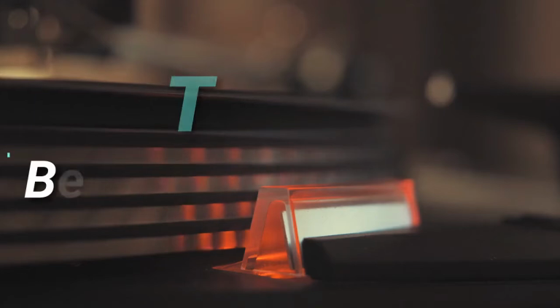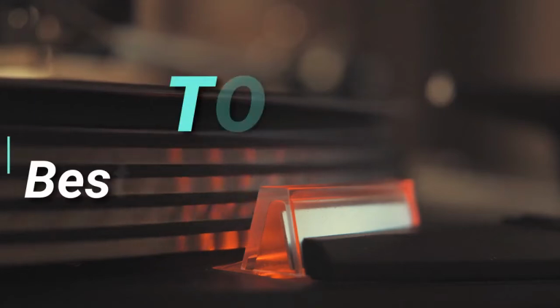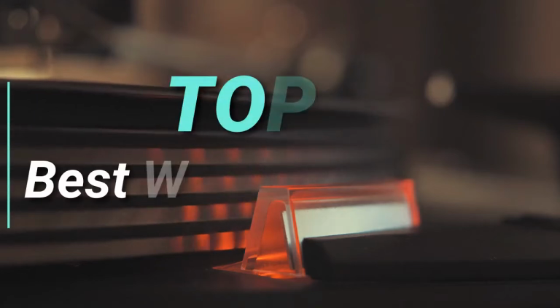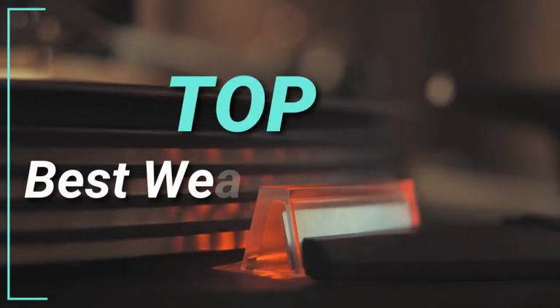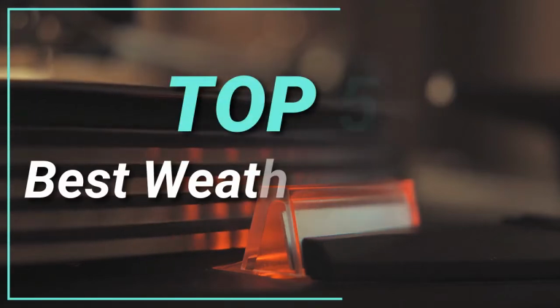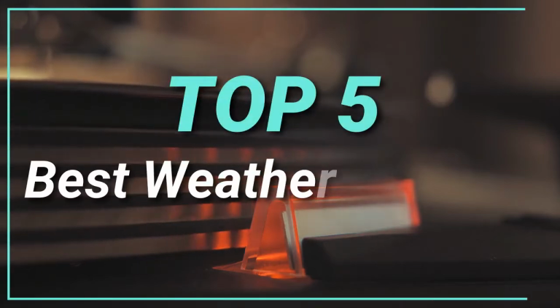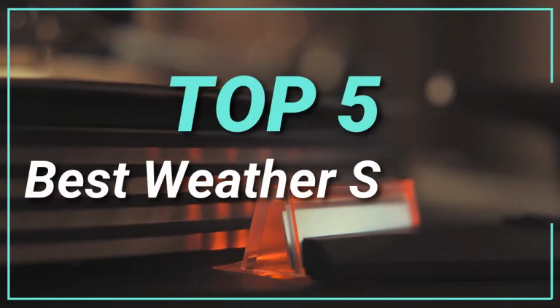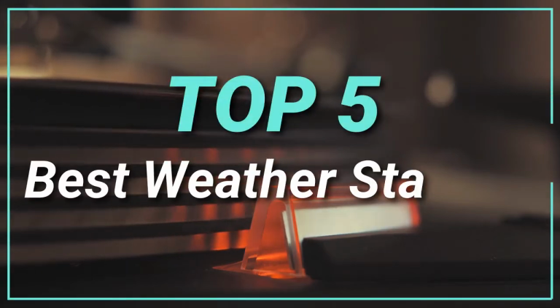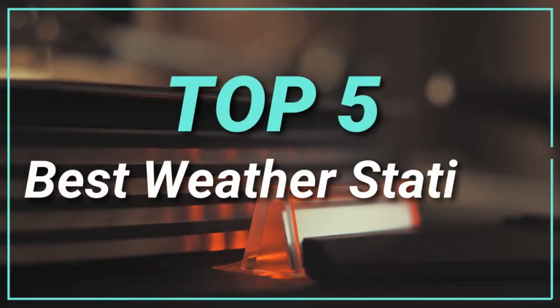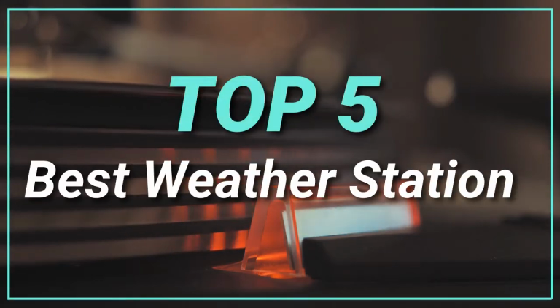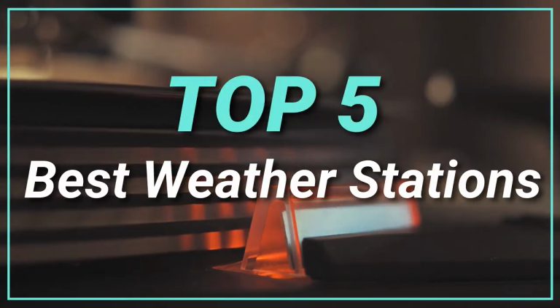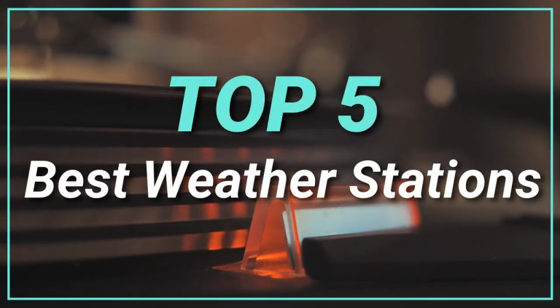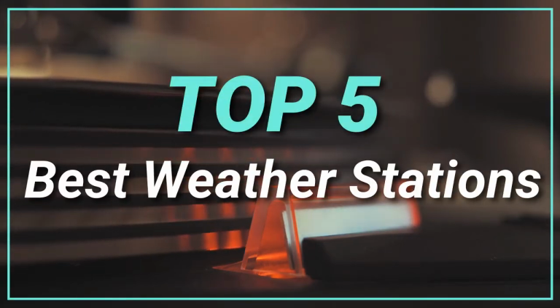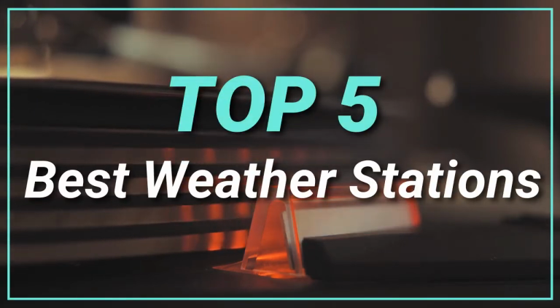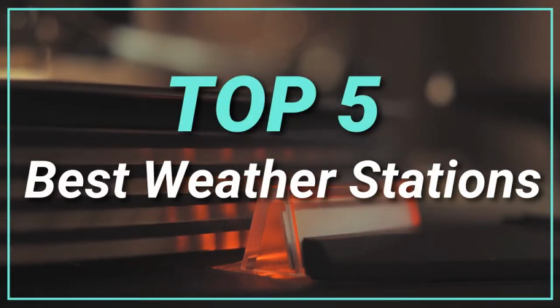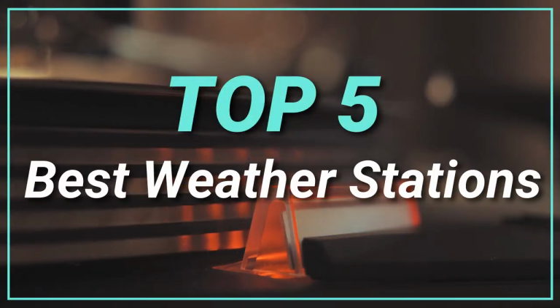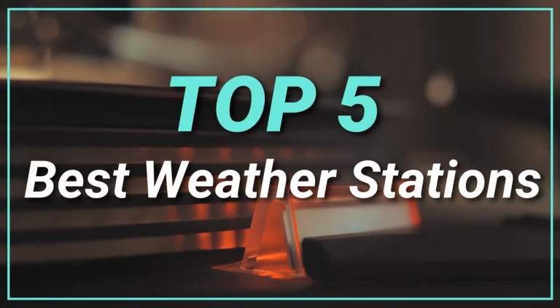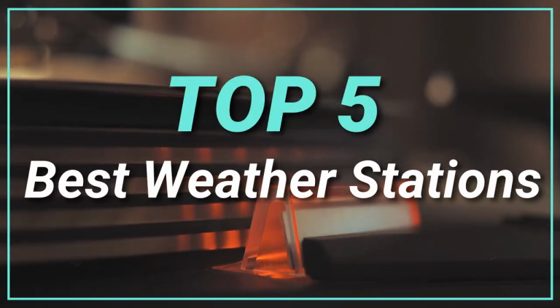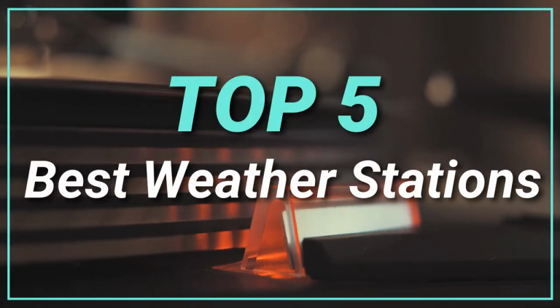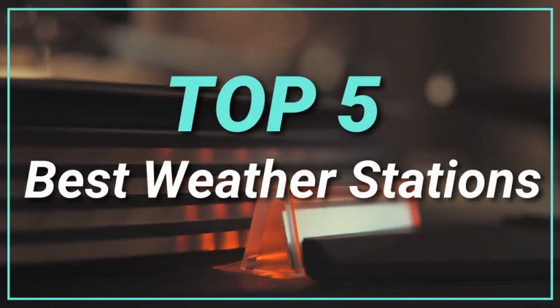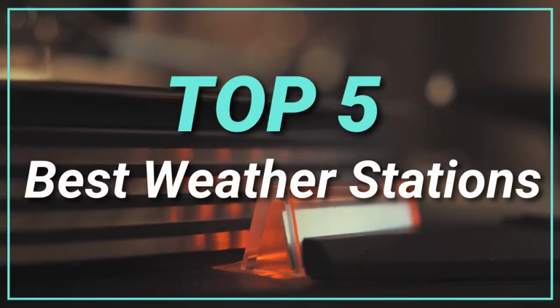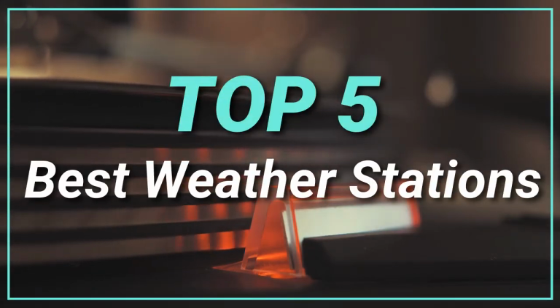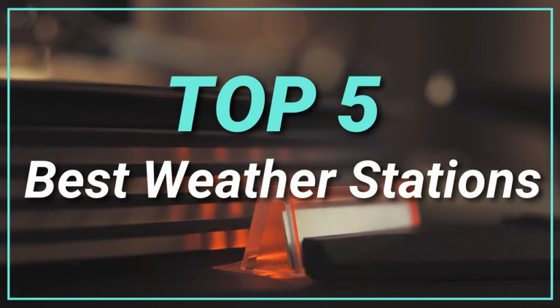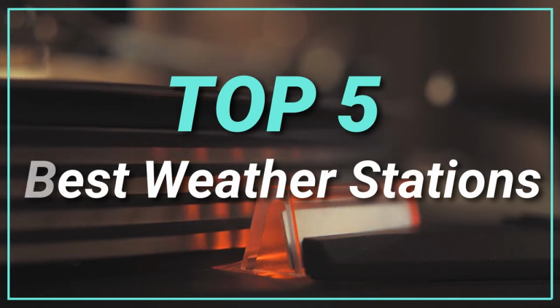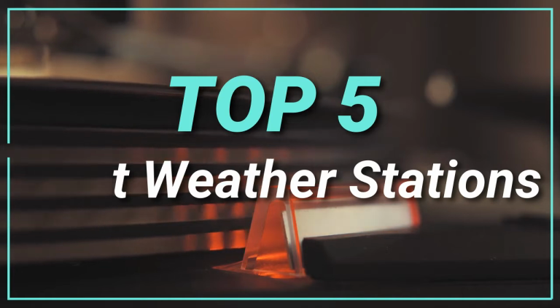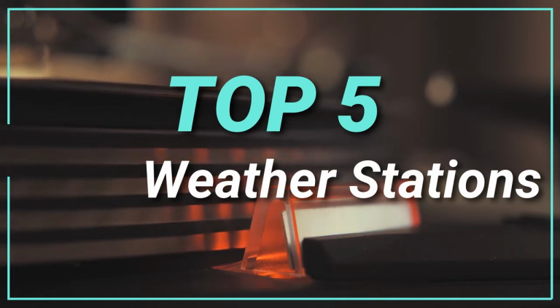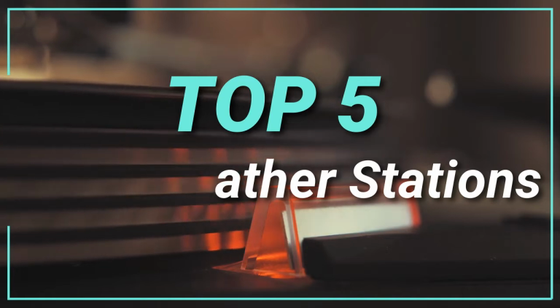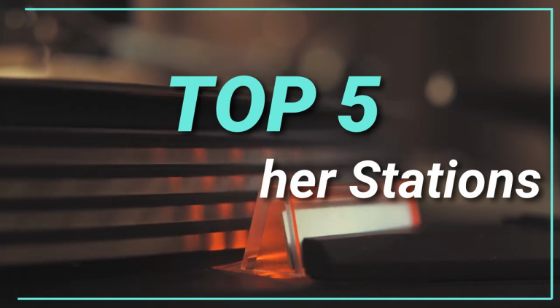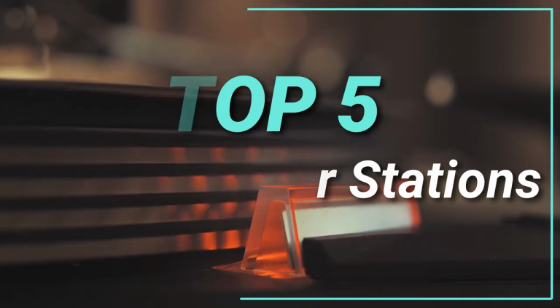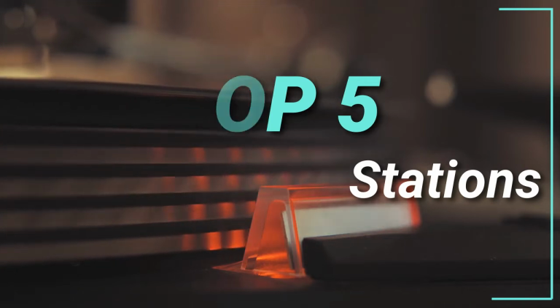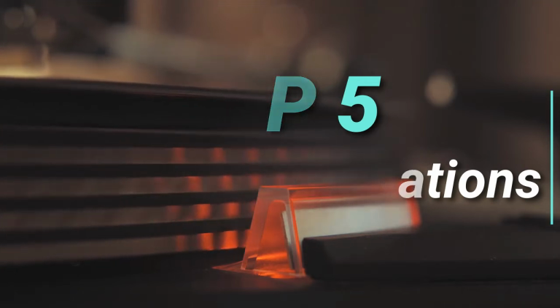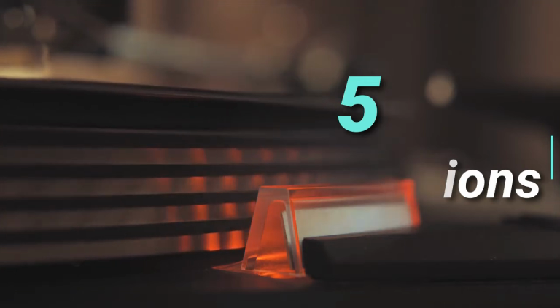Hello guys, today in this video we are going to help you to find out the best weather stations in the market. Let's get started with the list.